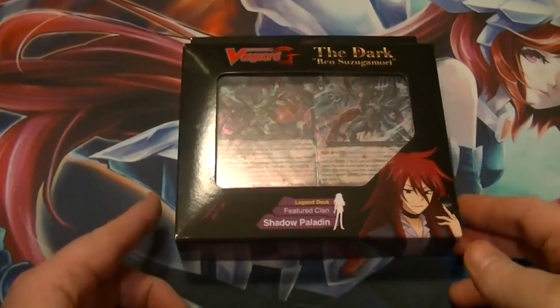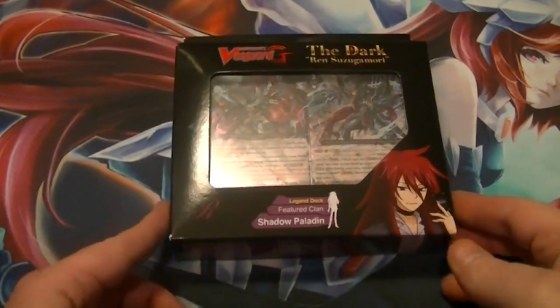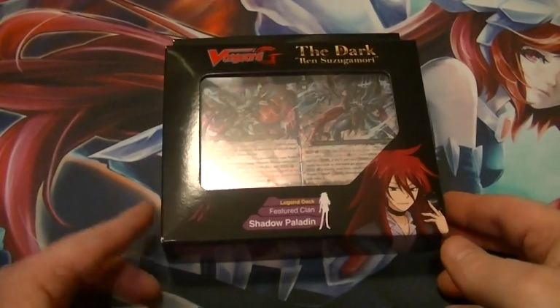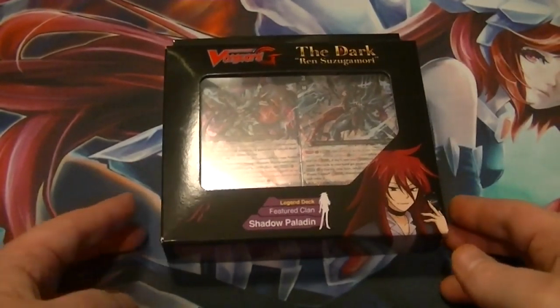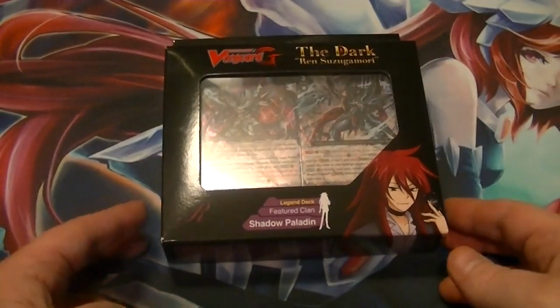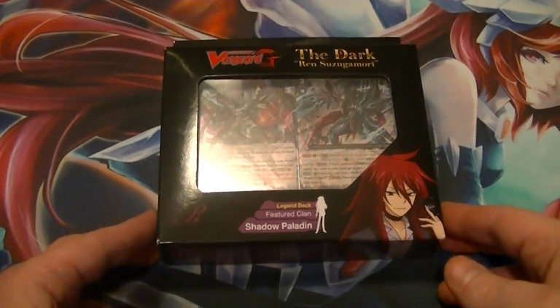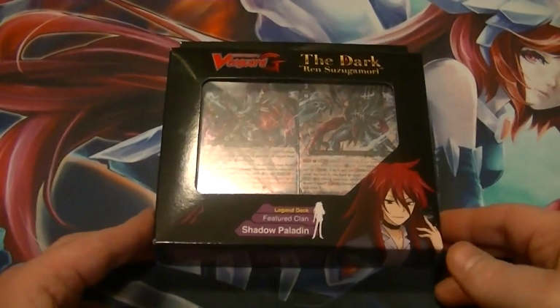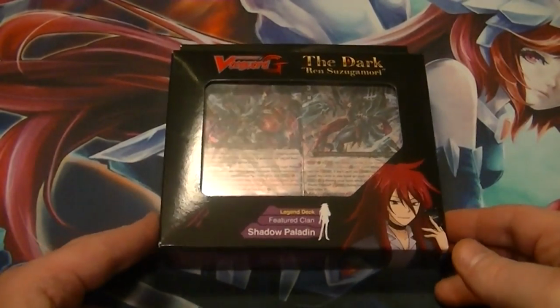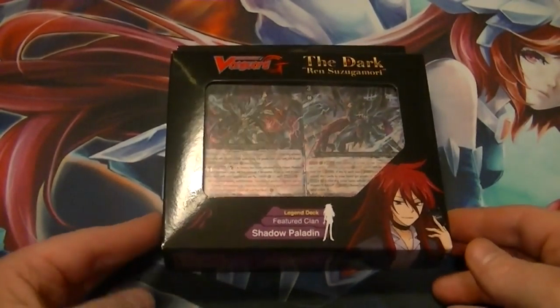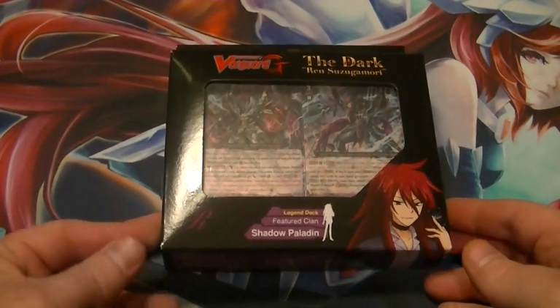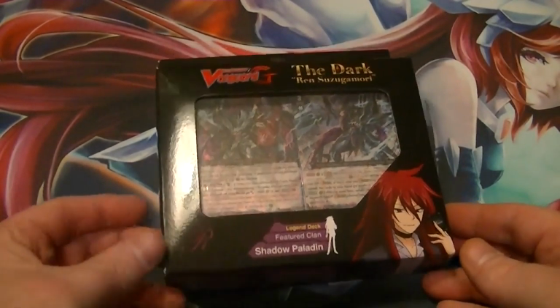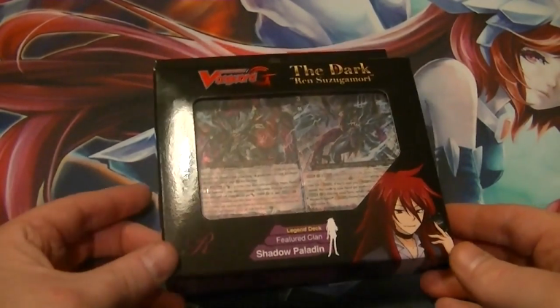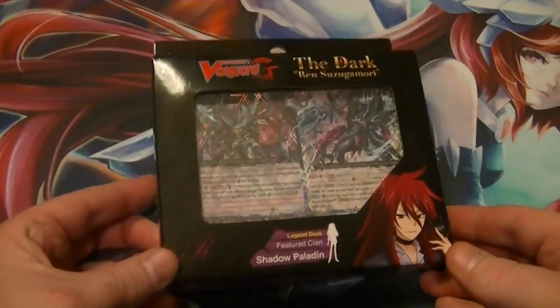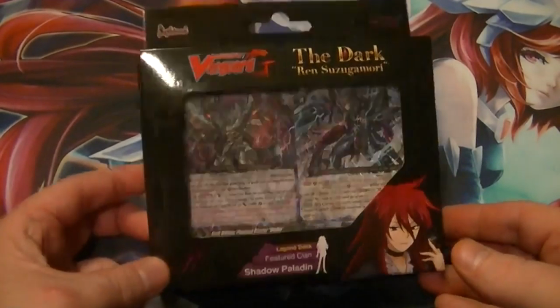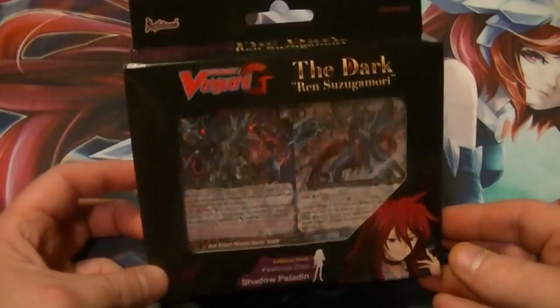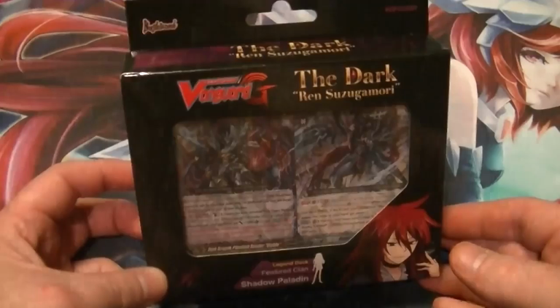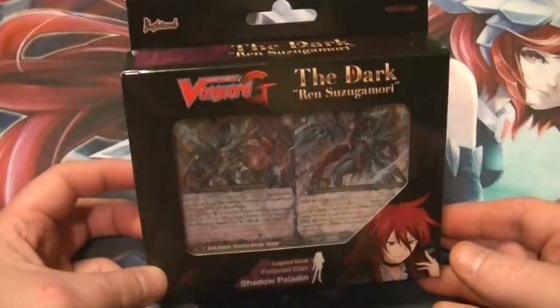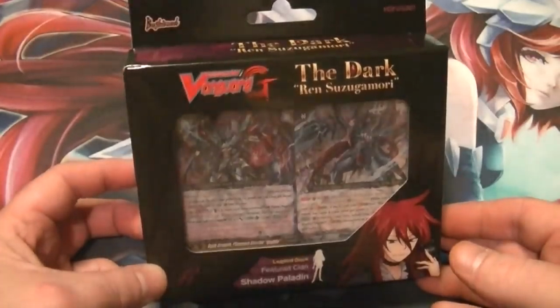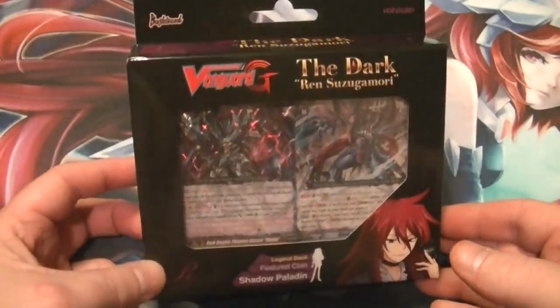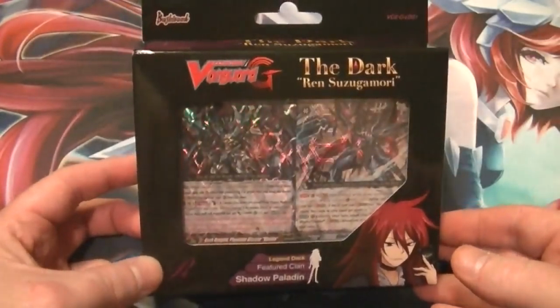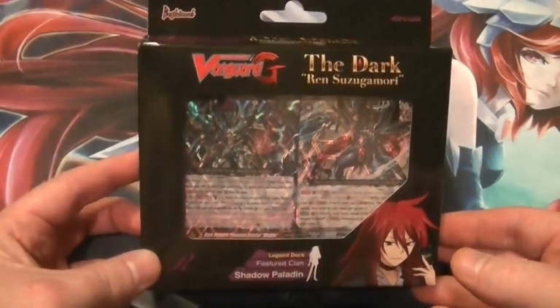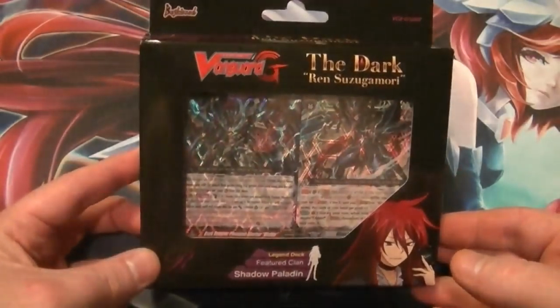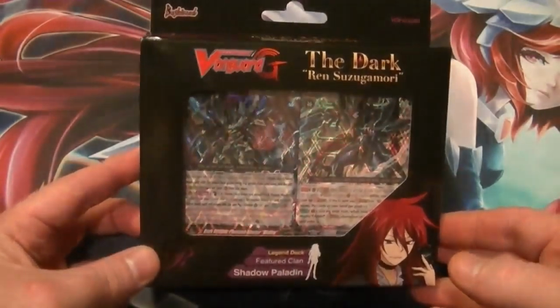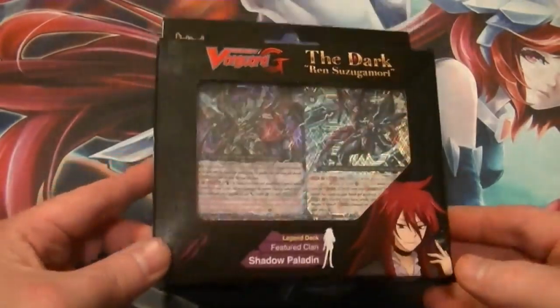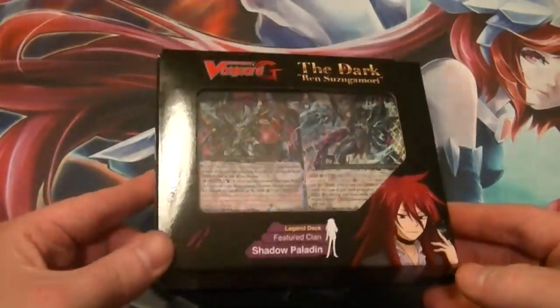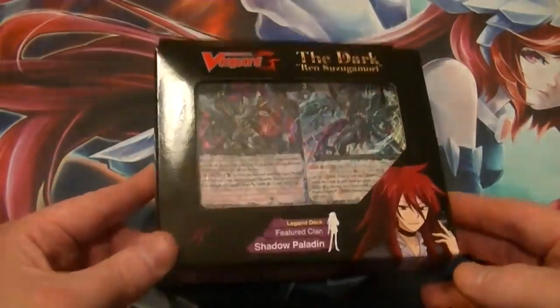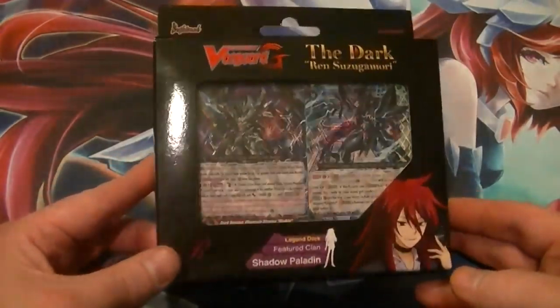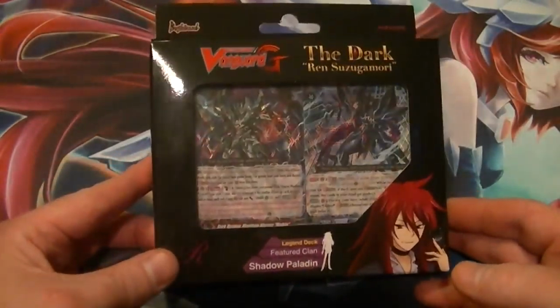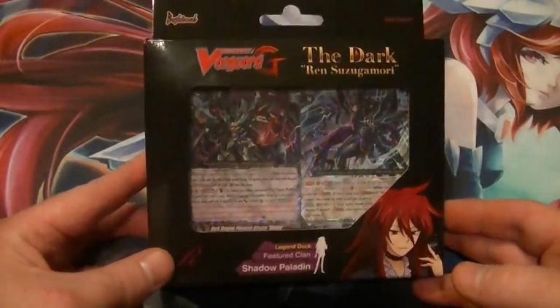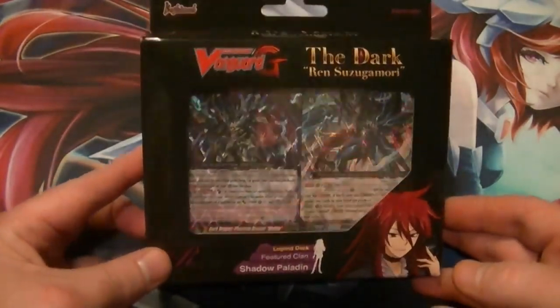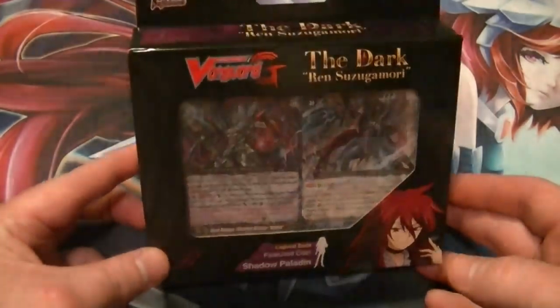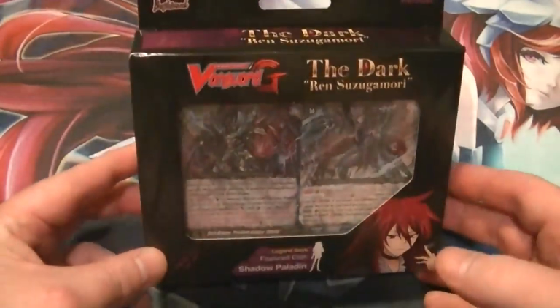Hello Vanguardians, this is Supreme Dragon of Hidden Dragon, coming at you with a Dark Wren Suzuka Mori G-Legend Shadow Paladin deck.